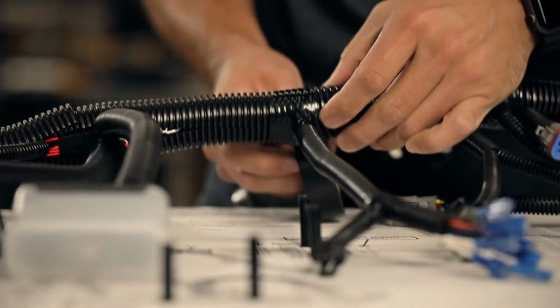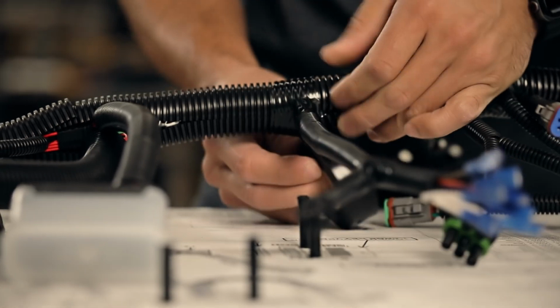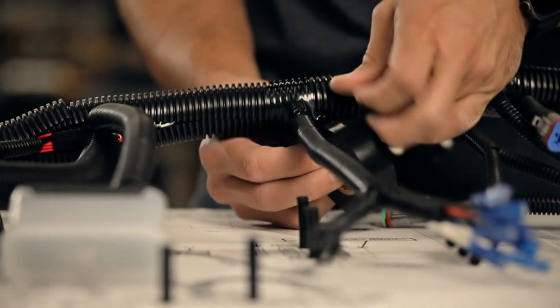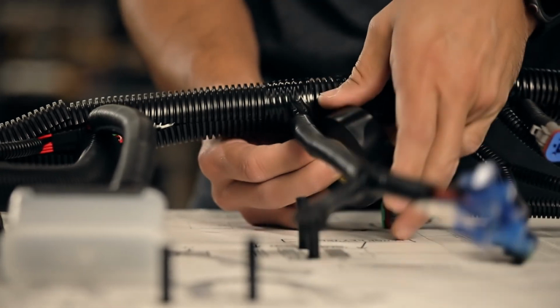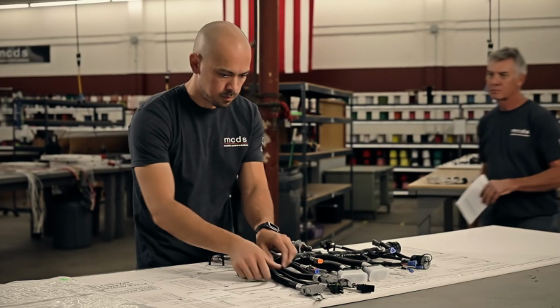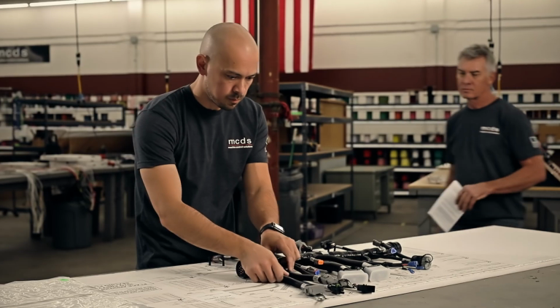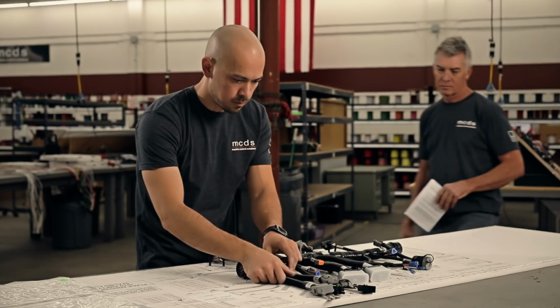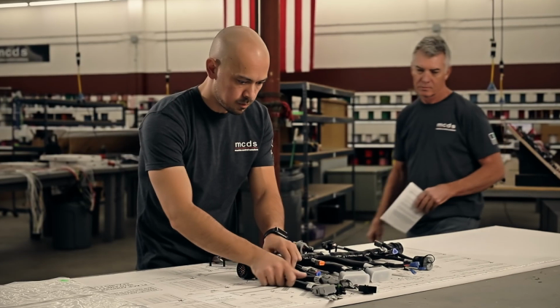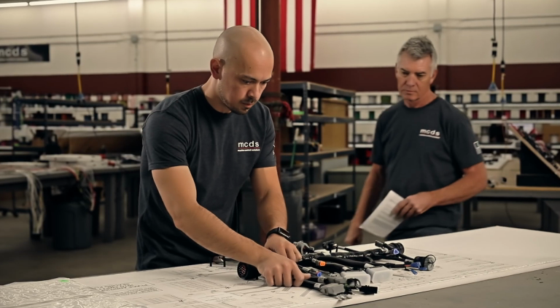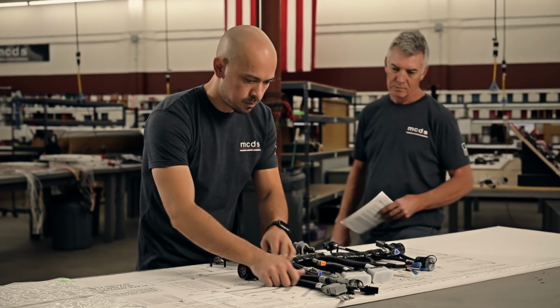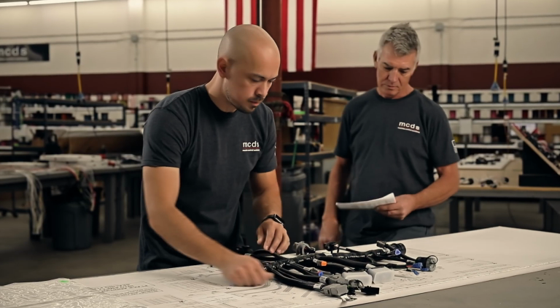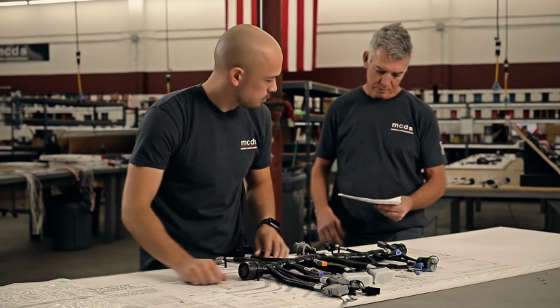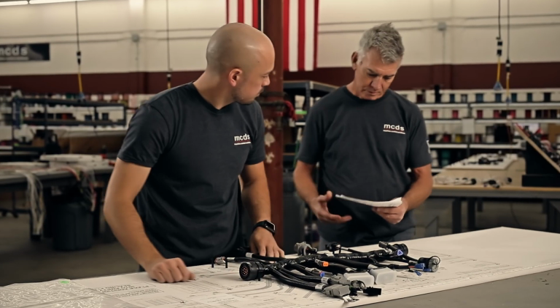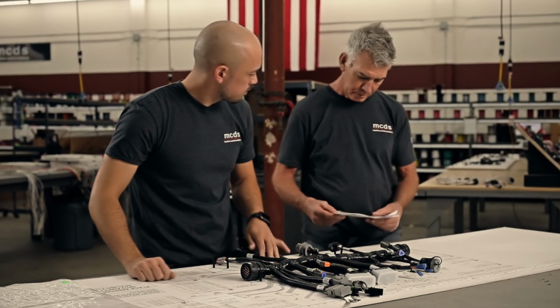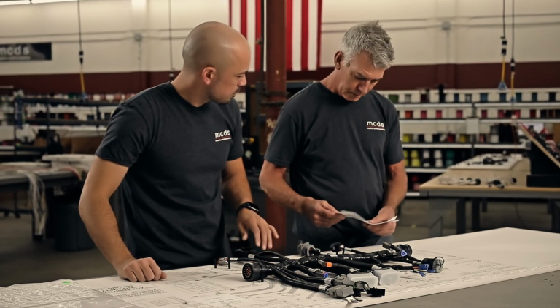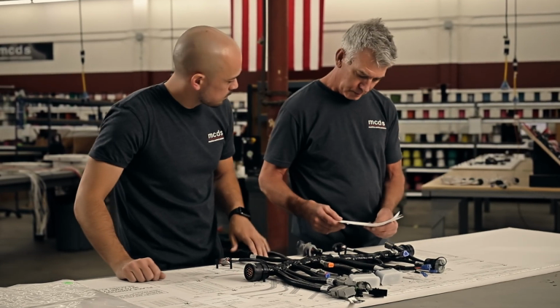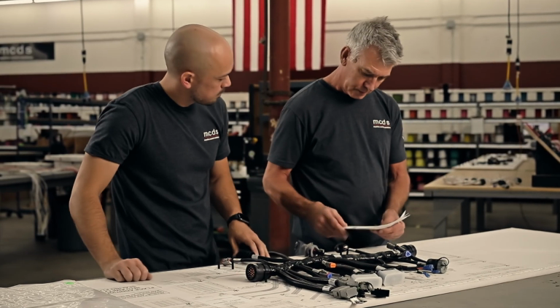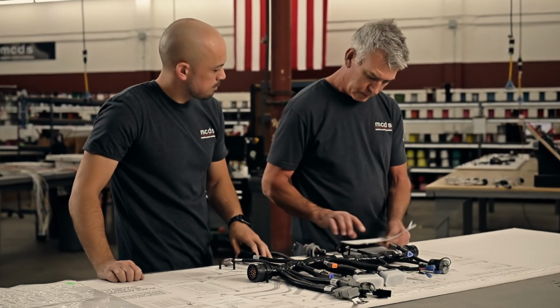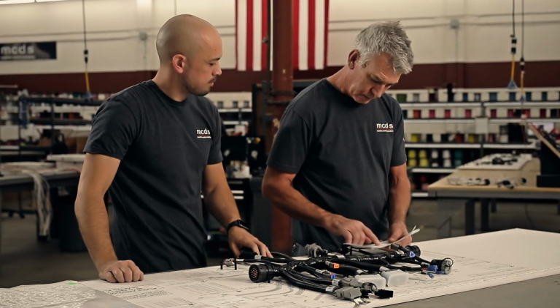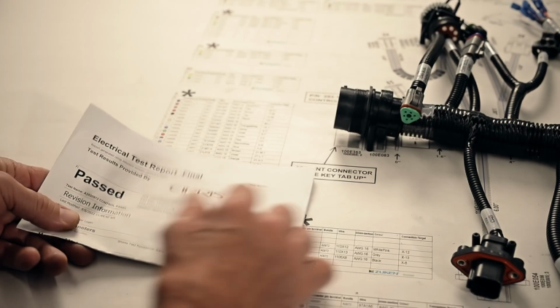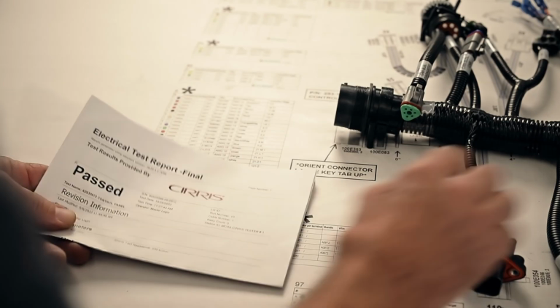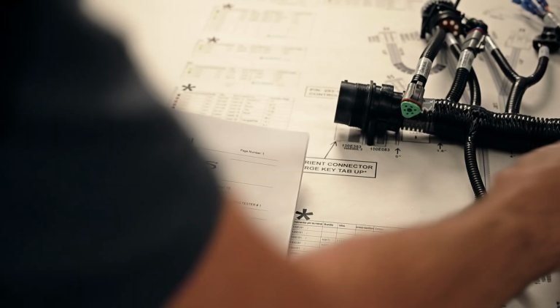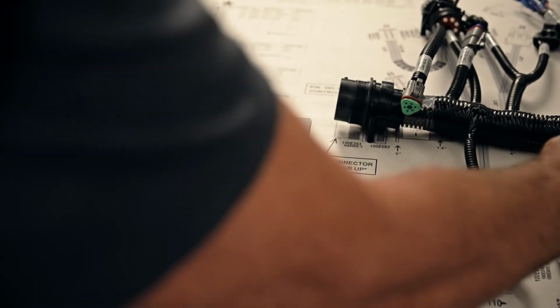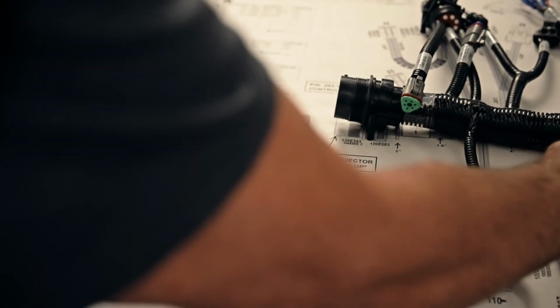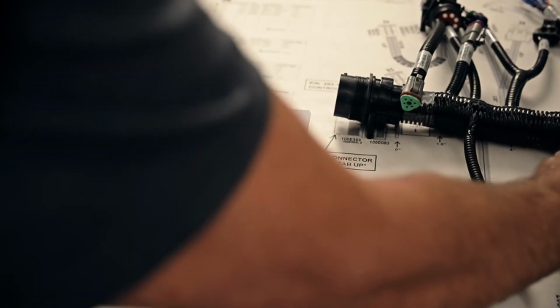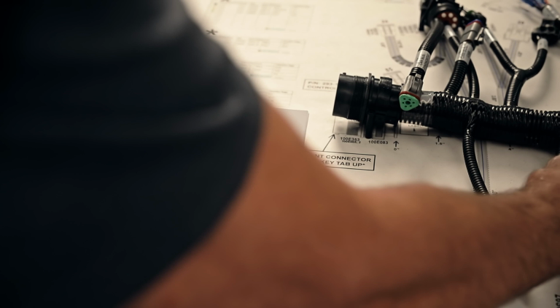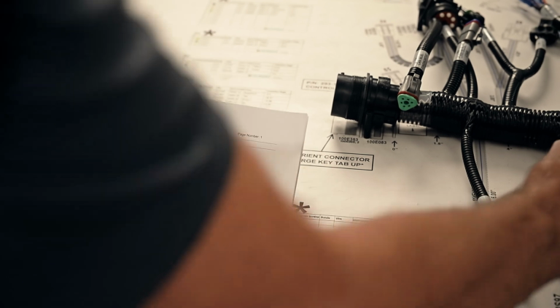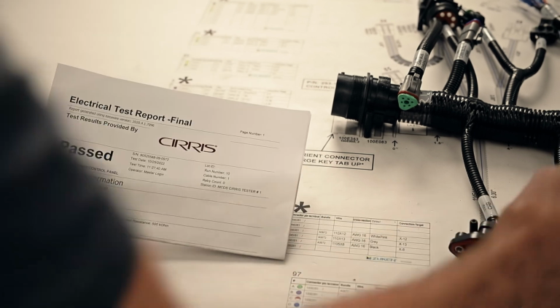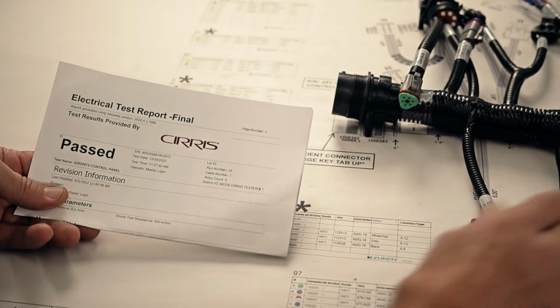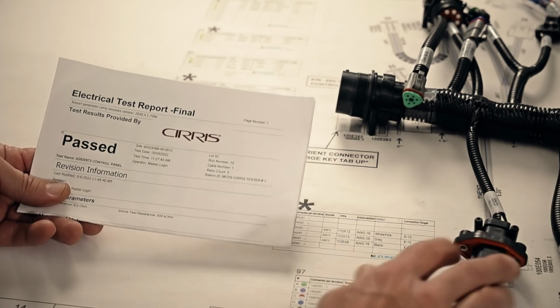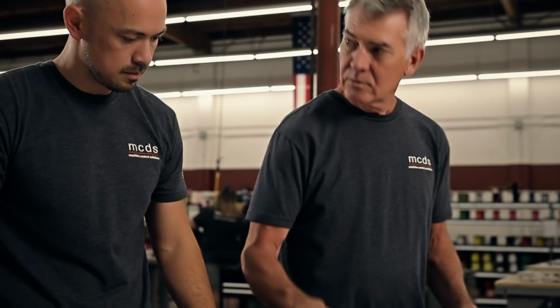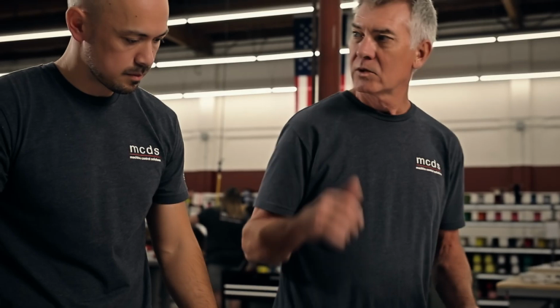Quality through and through — along with a copy of the test report, your harness is ready for shipment.